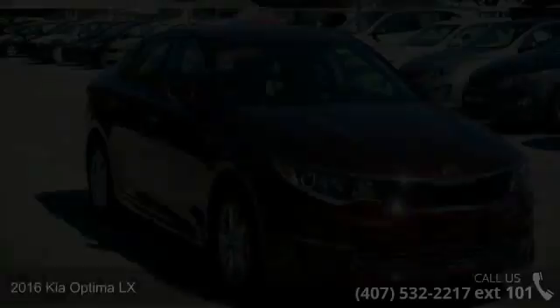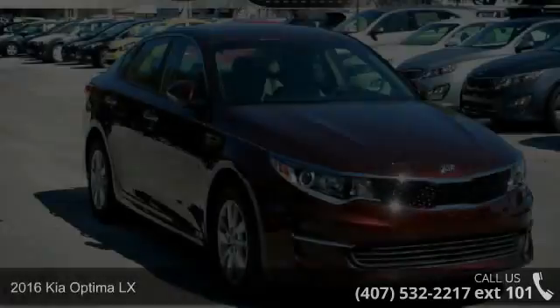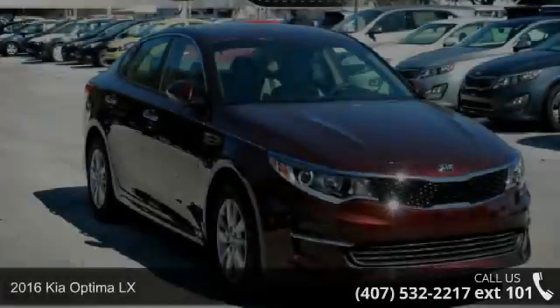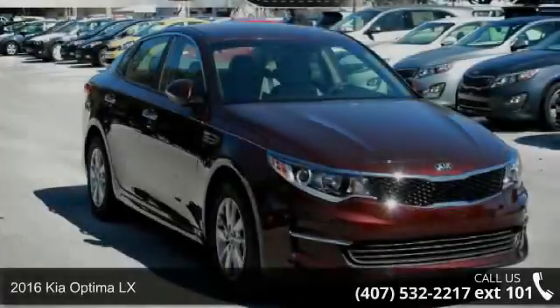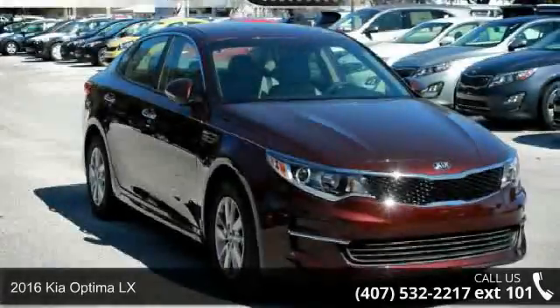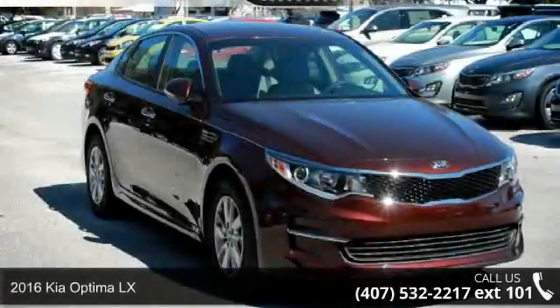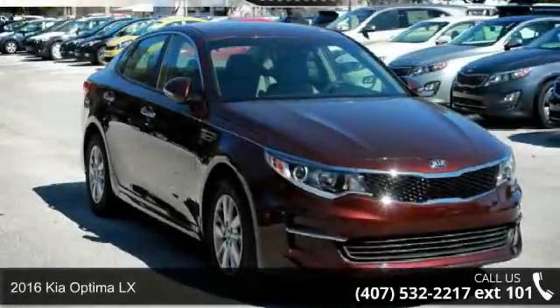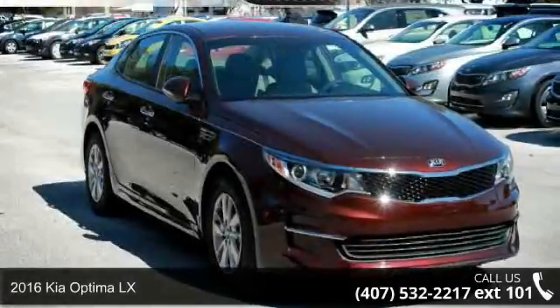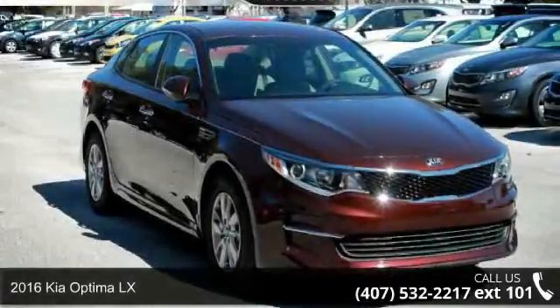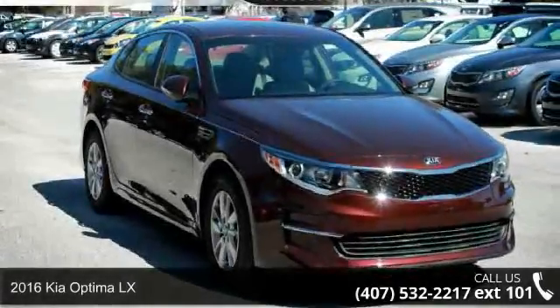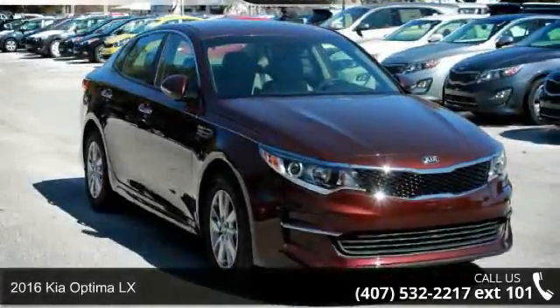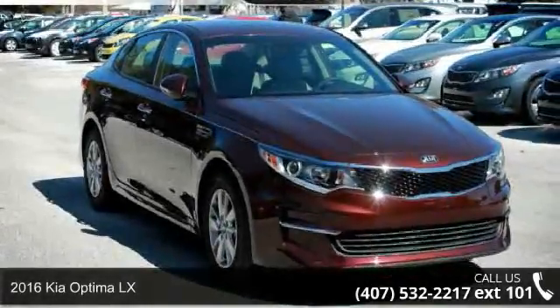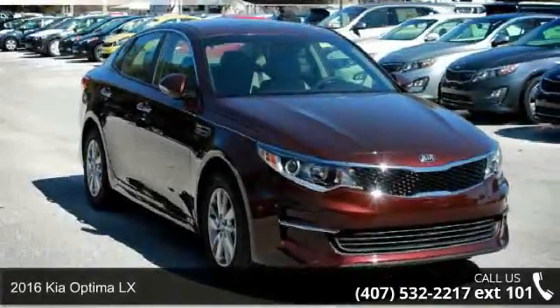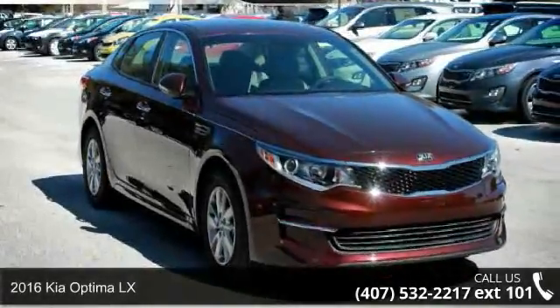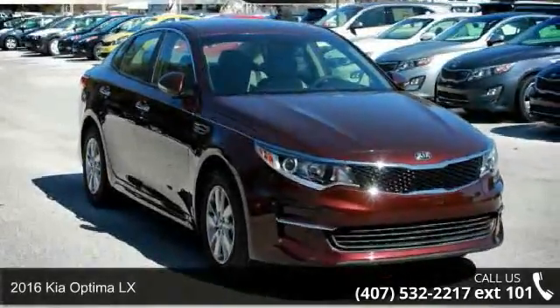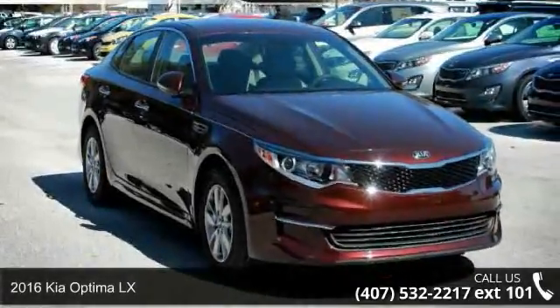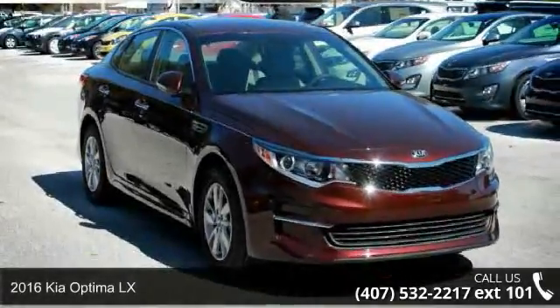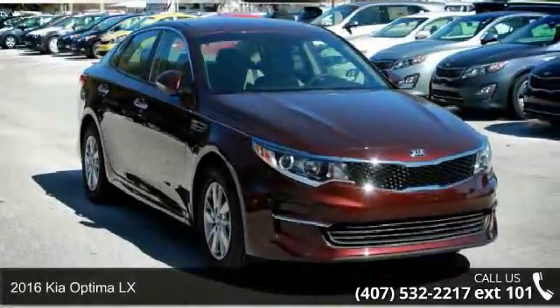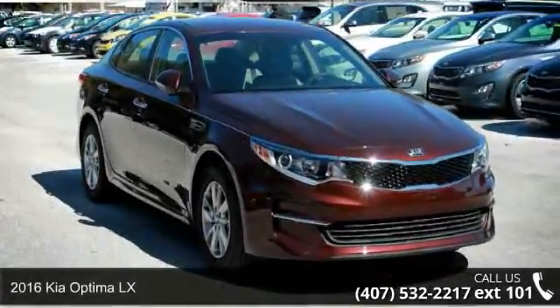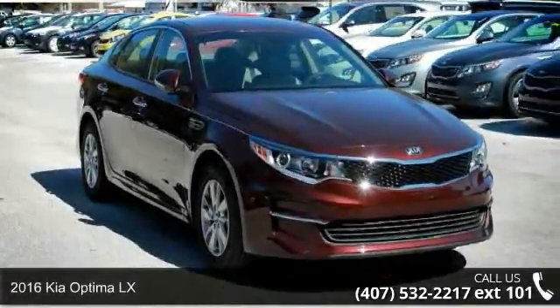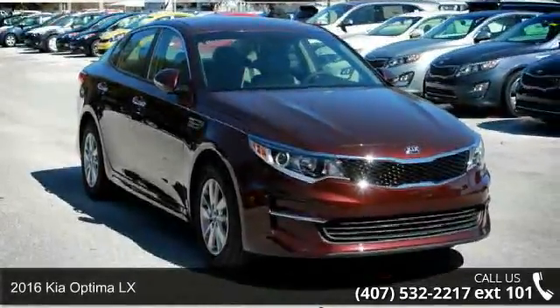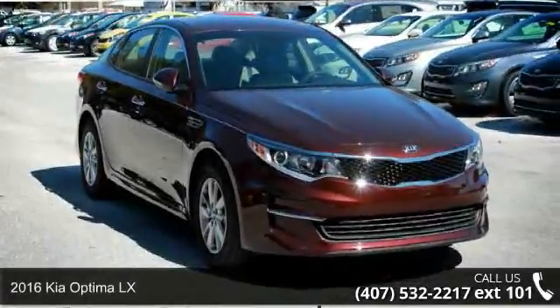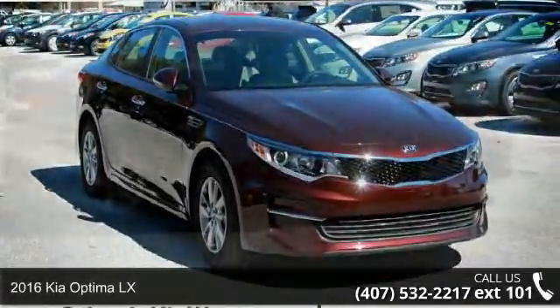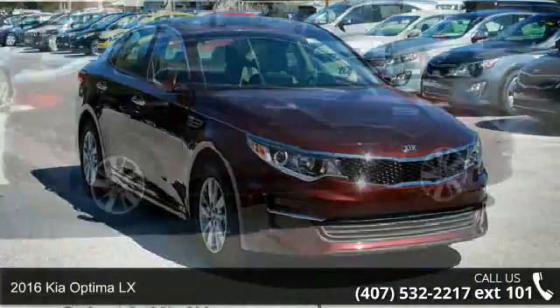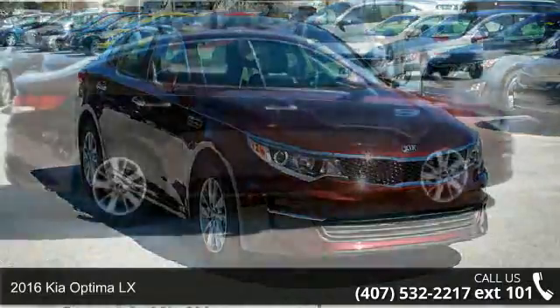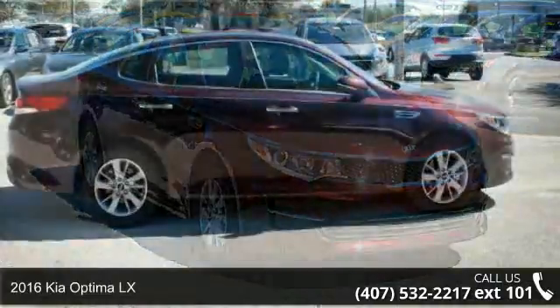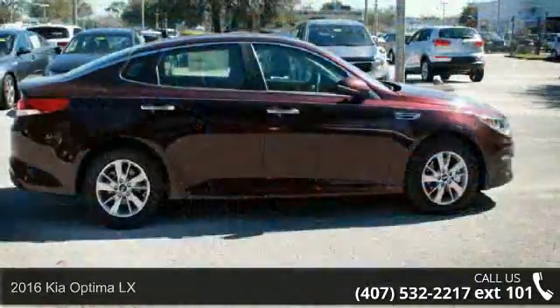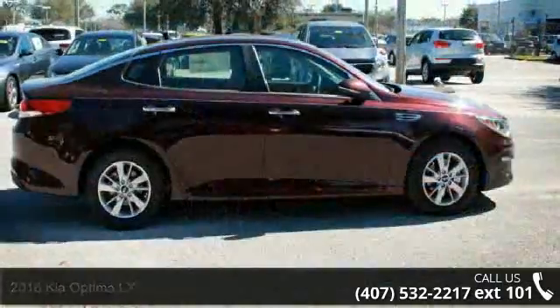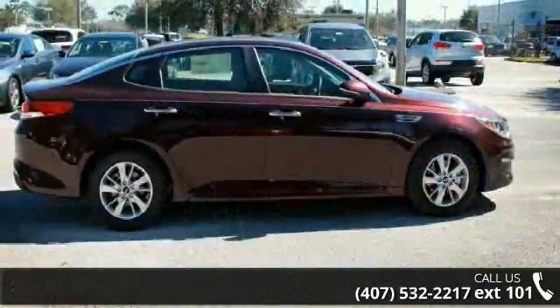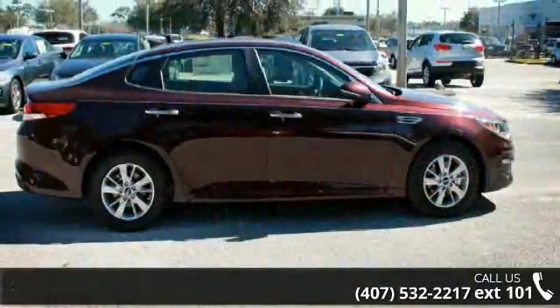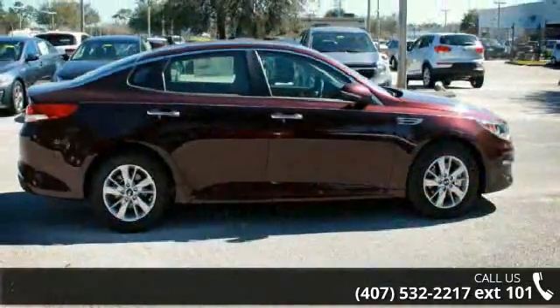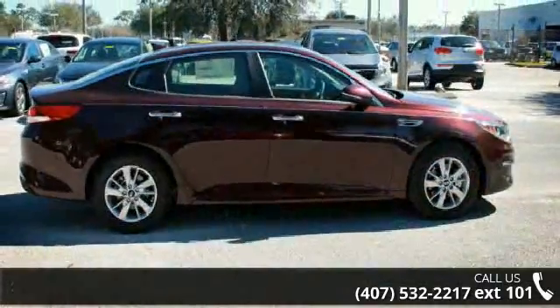Presenting the 2016 Kia Optima LX. If you are looking for a first-rate auto, this one could be yours today.